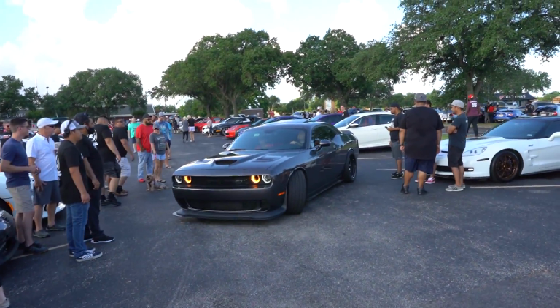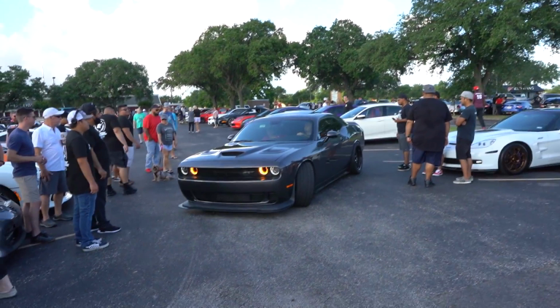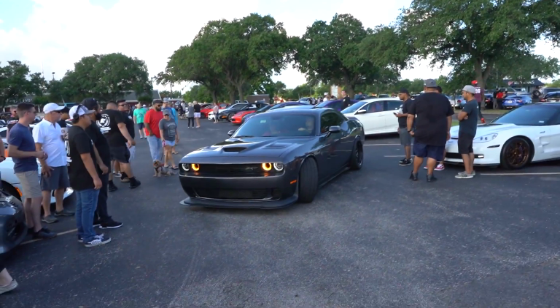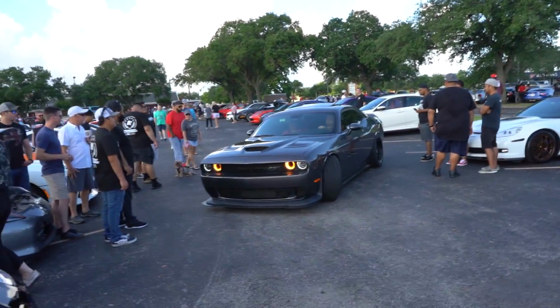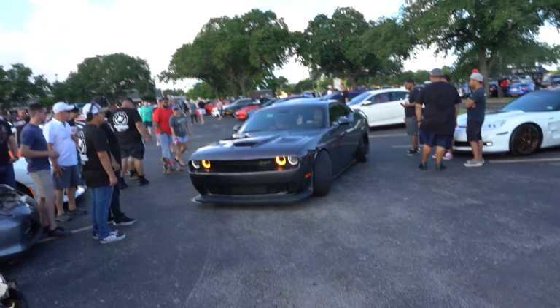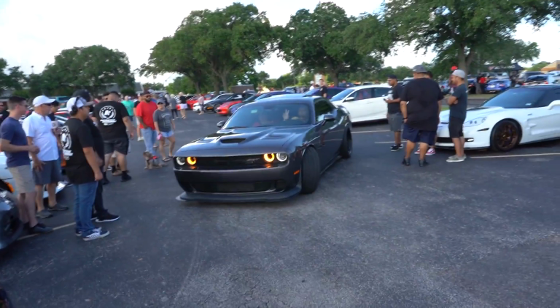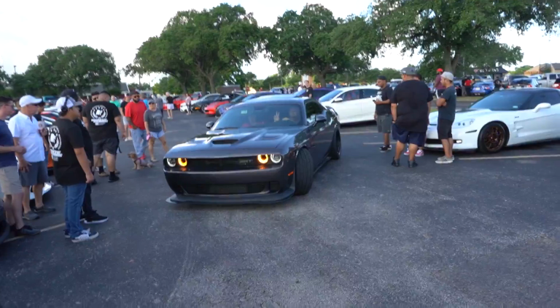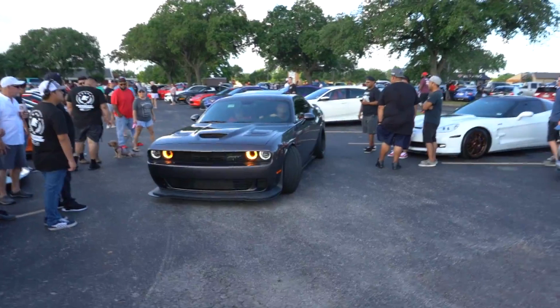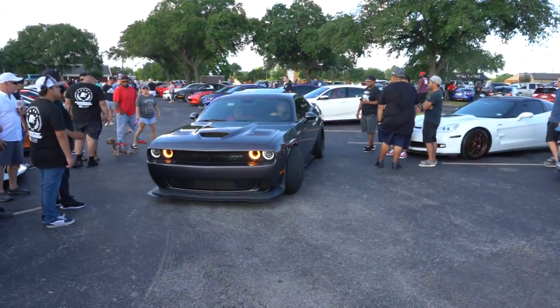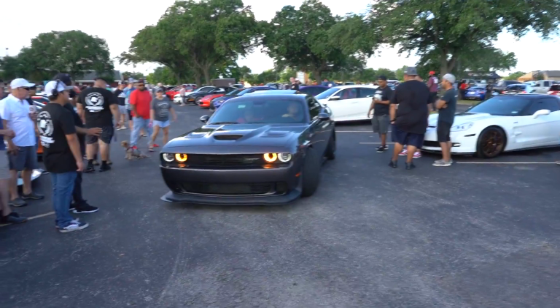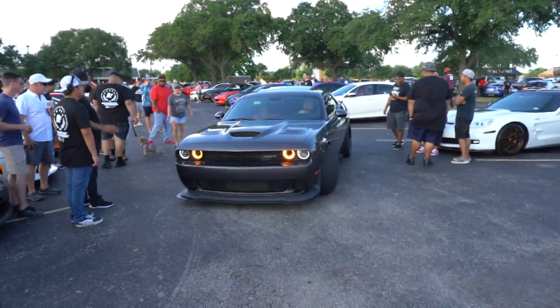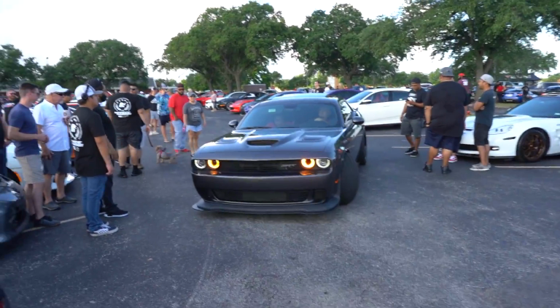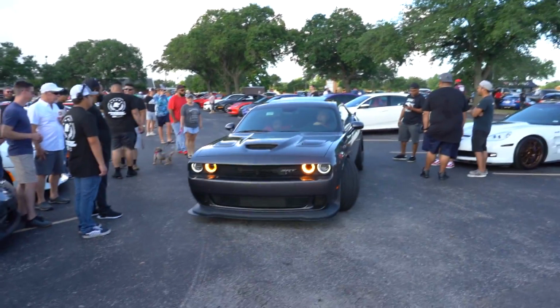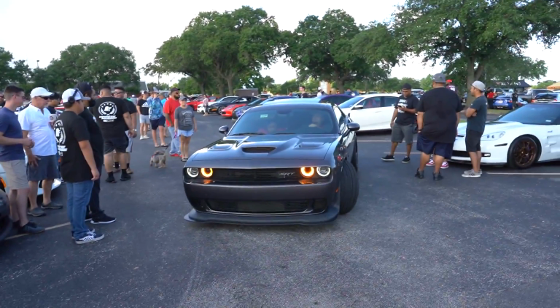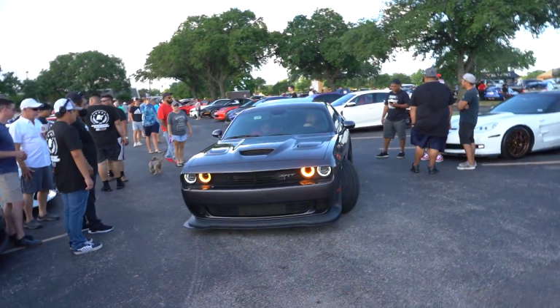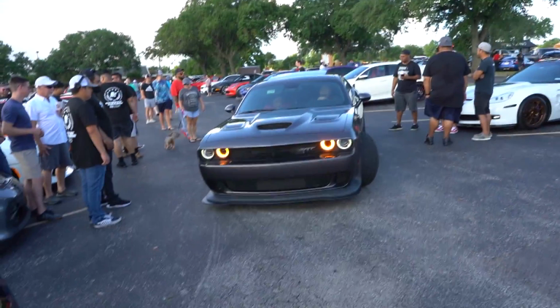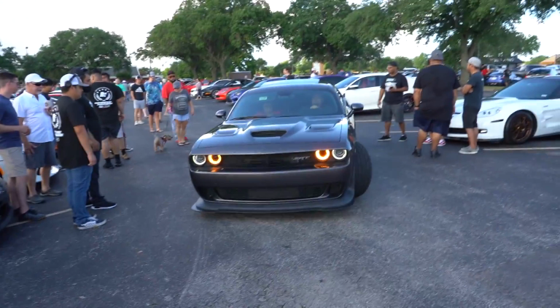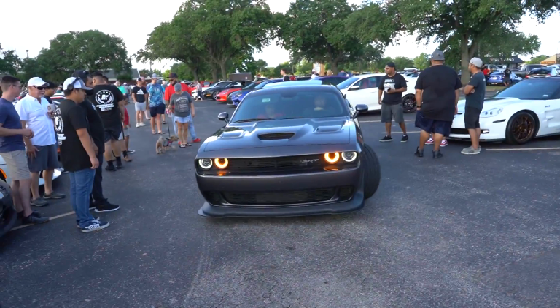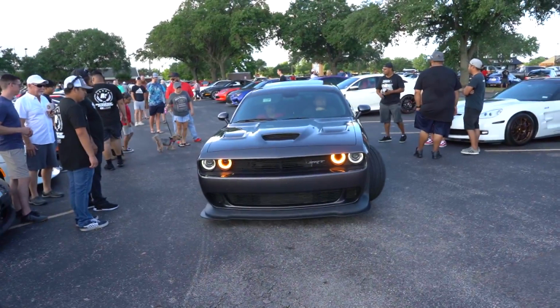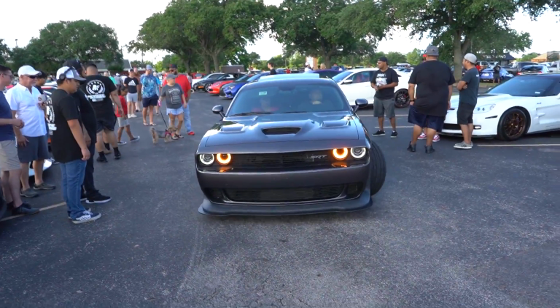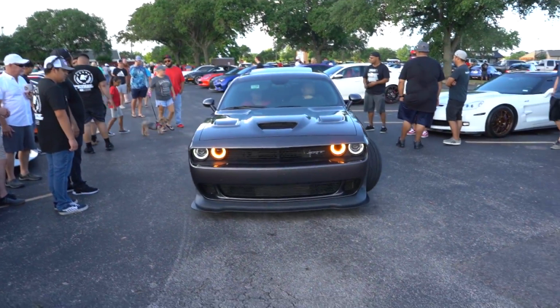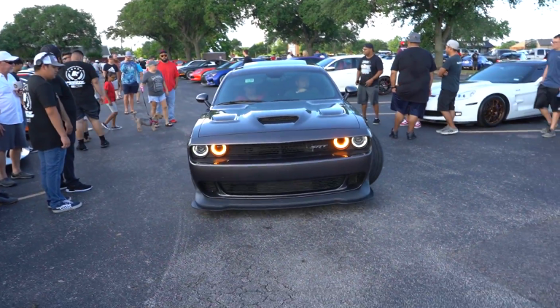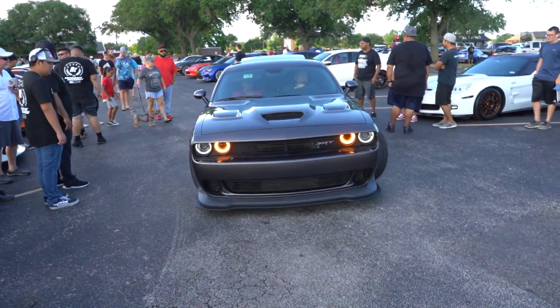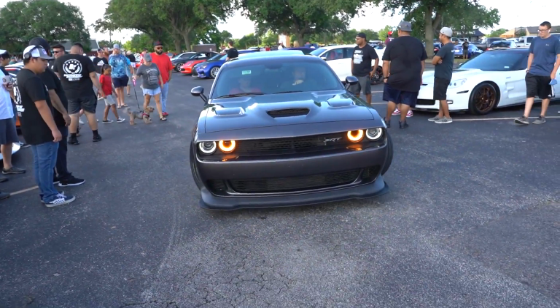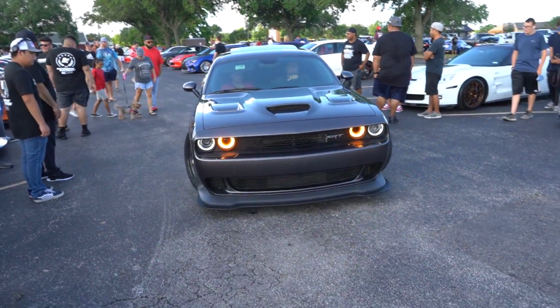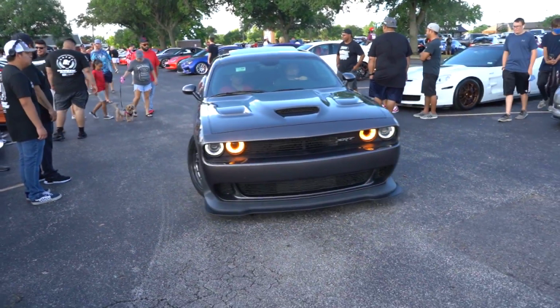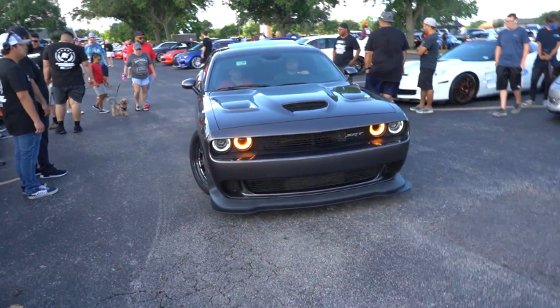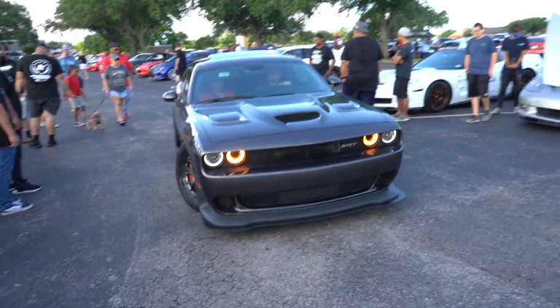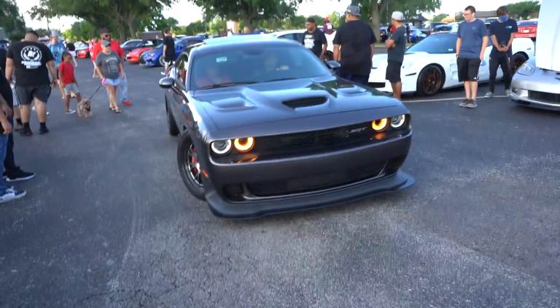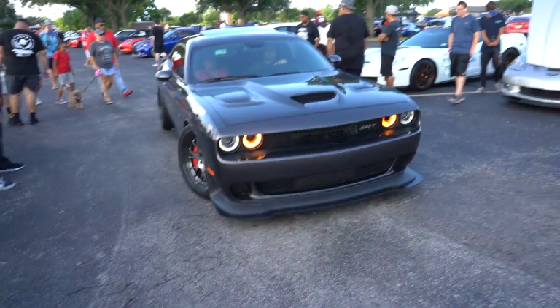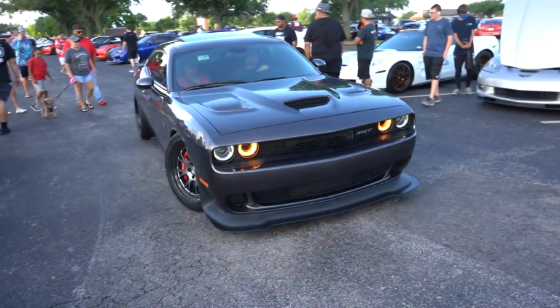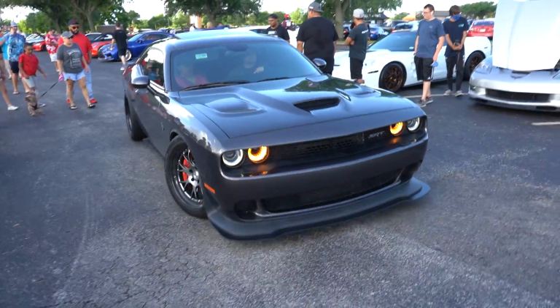This Hellcat sounds pretty mean, man. Sounds pretty meaty.